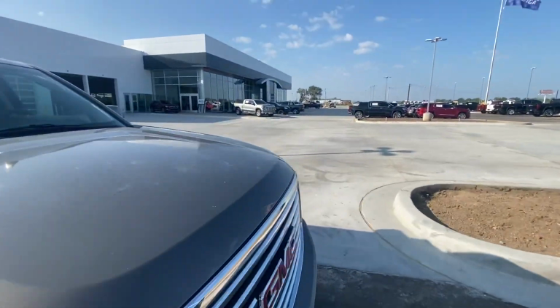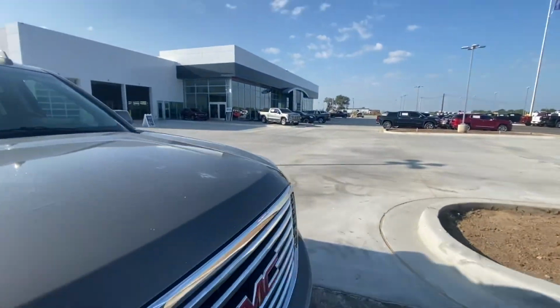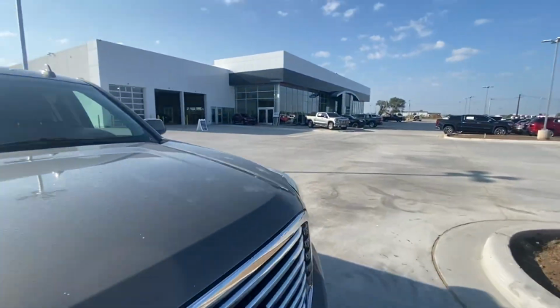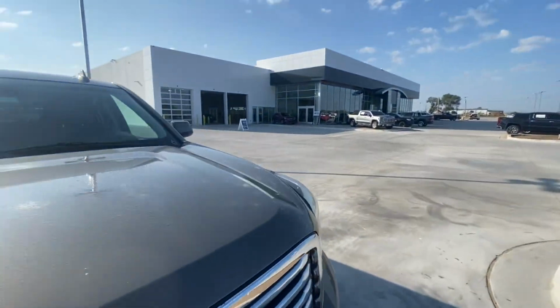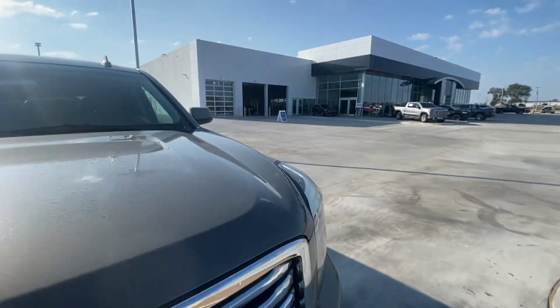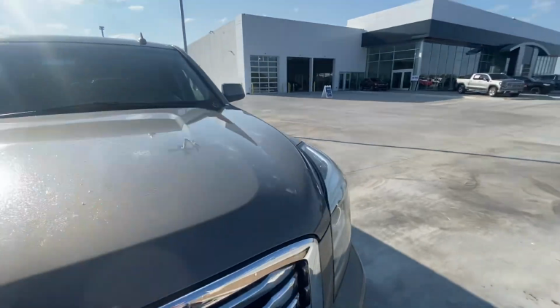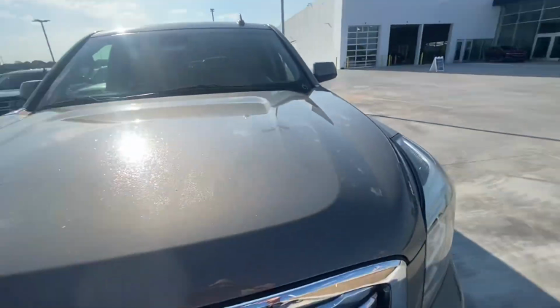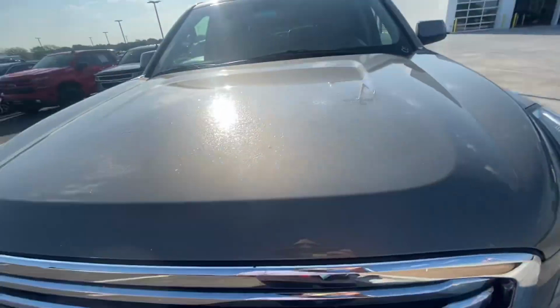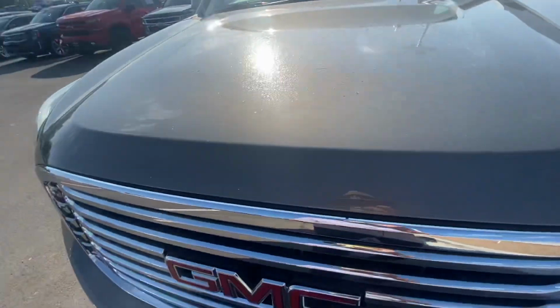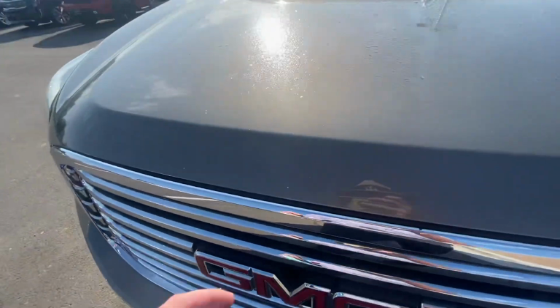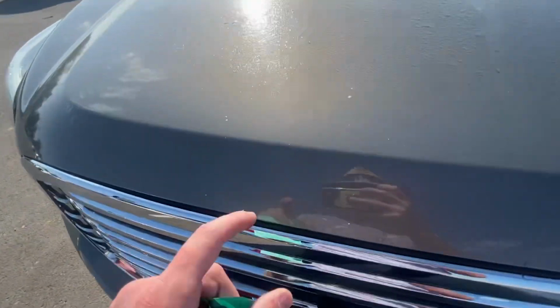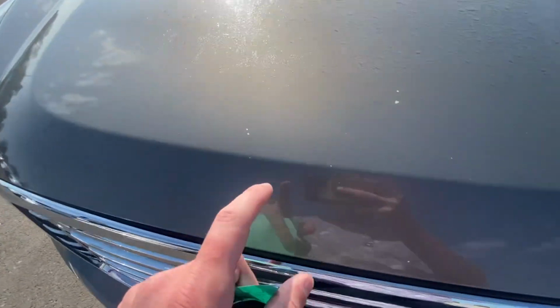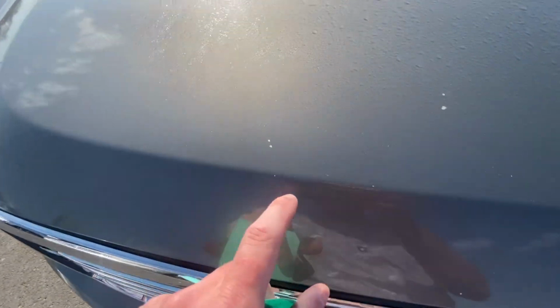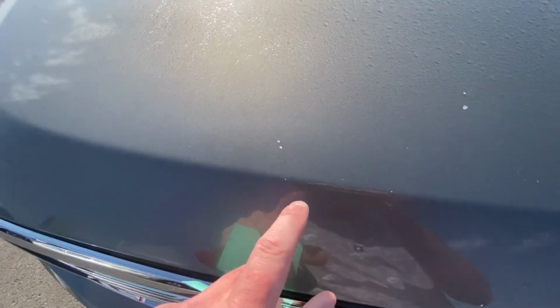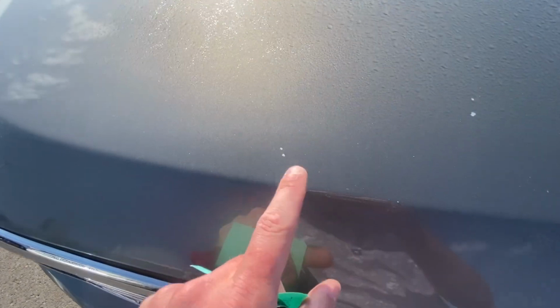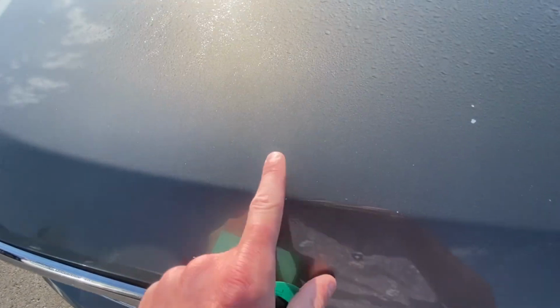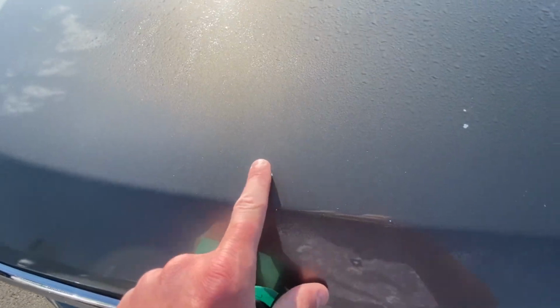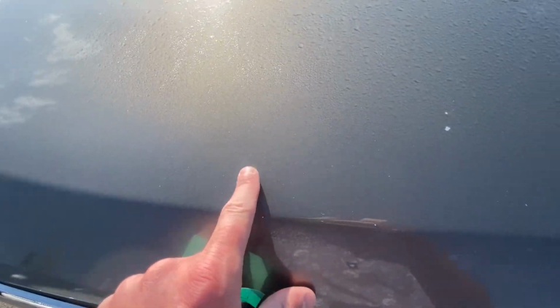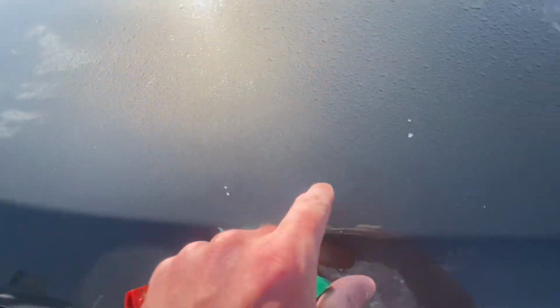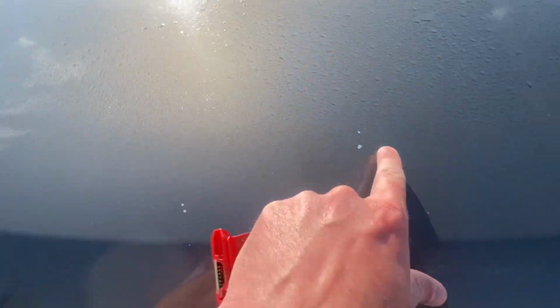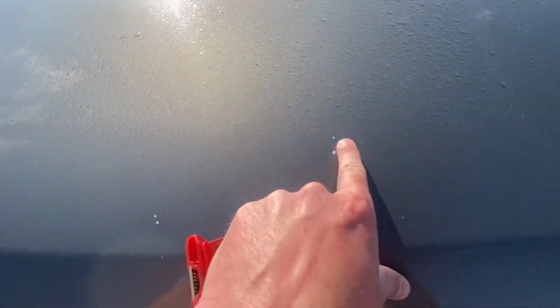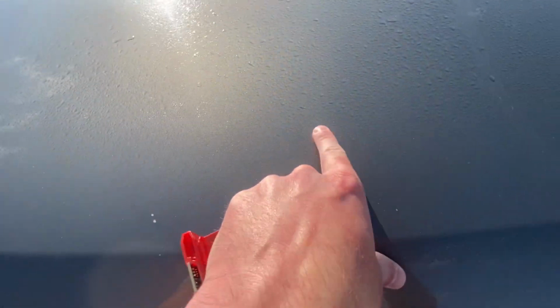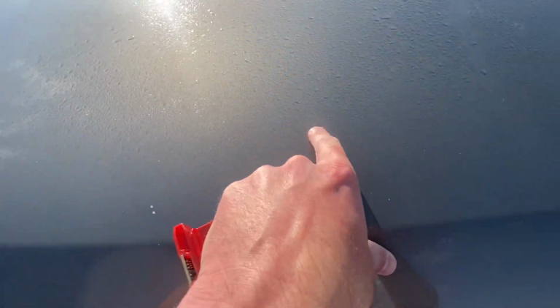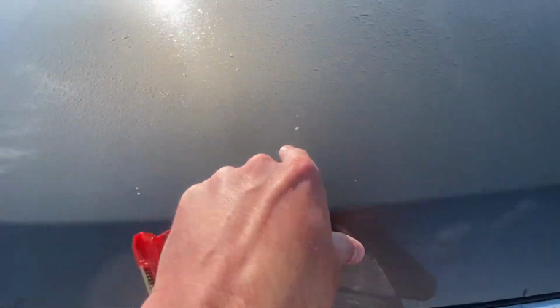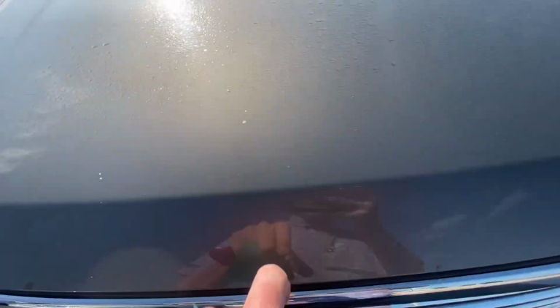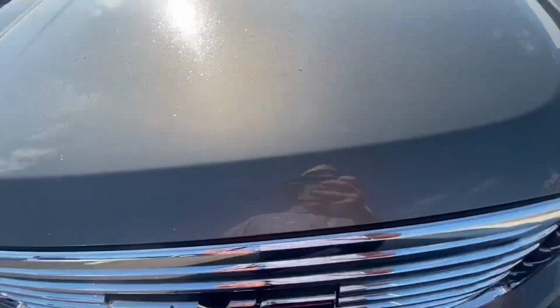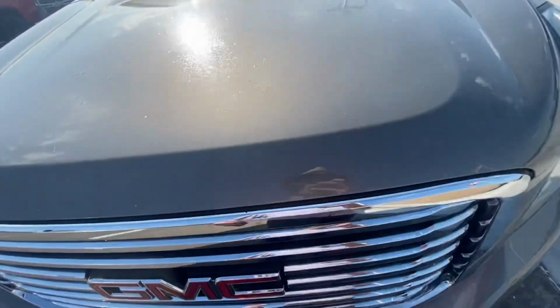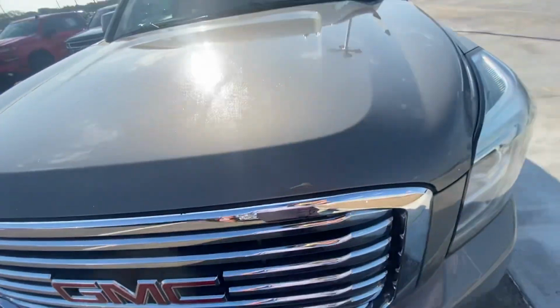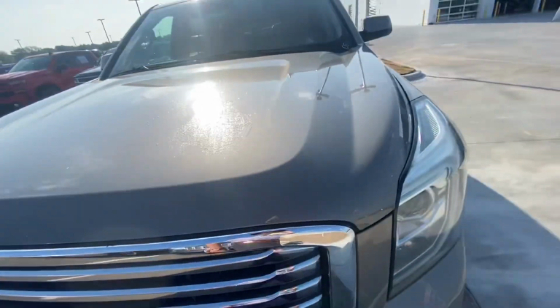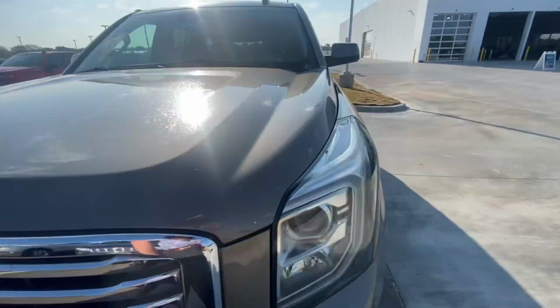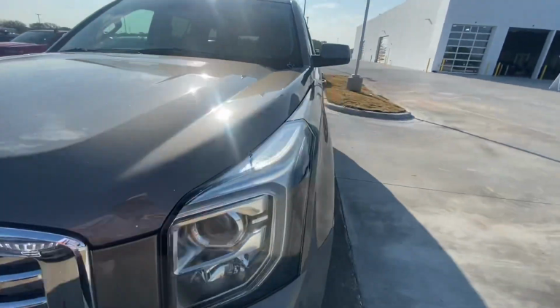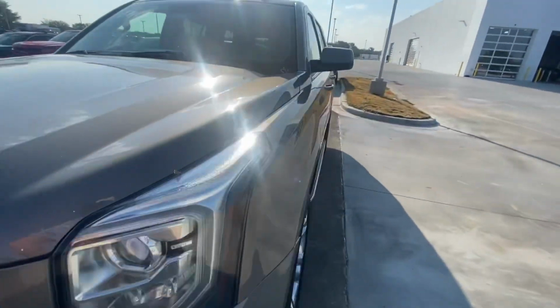Get you a shot of the inside. Two little minor rock chips. We can touch those up though.